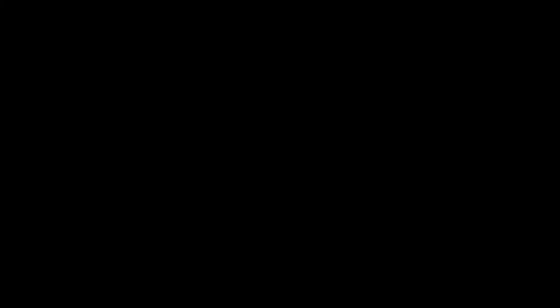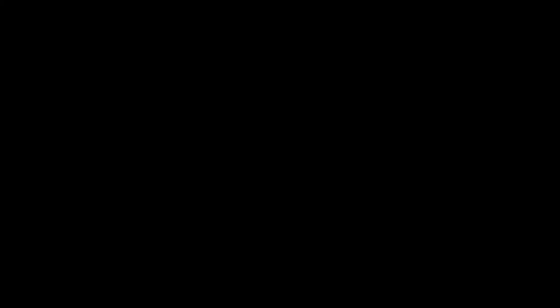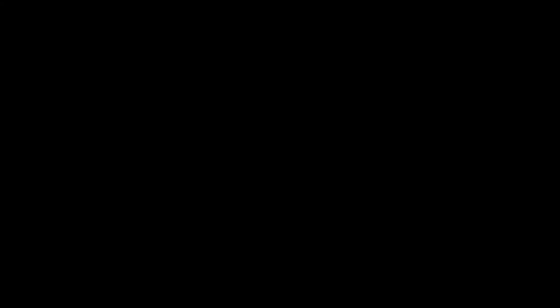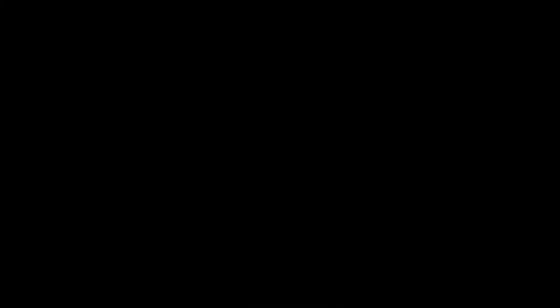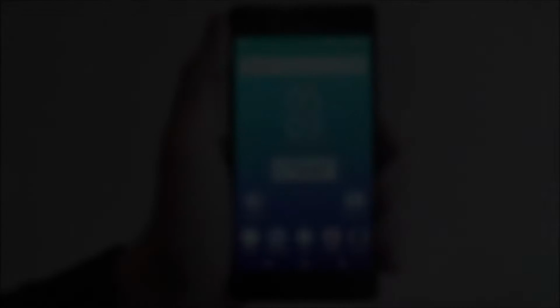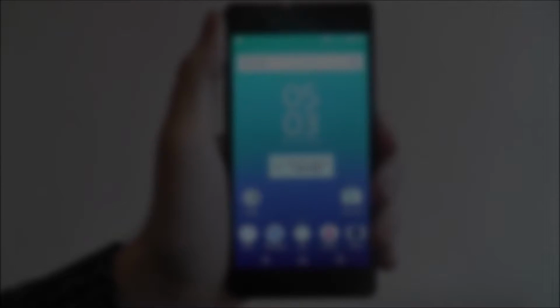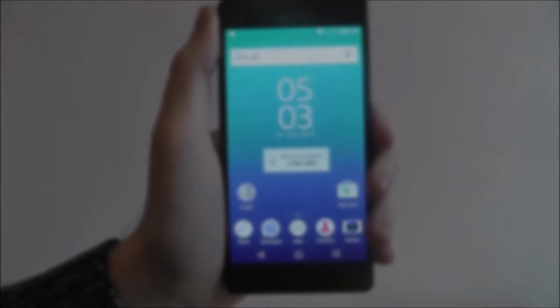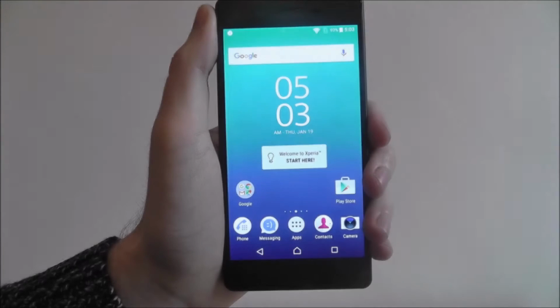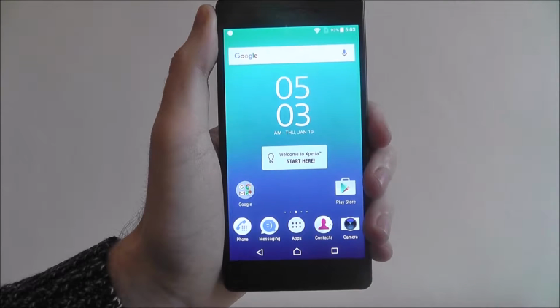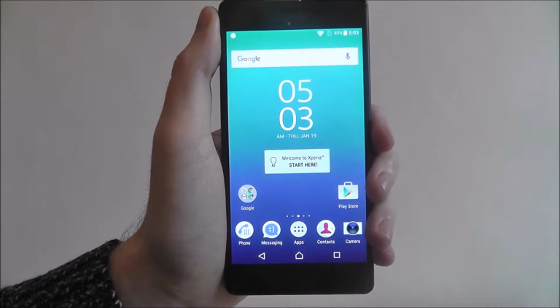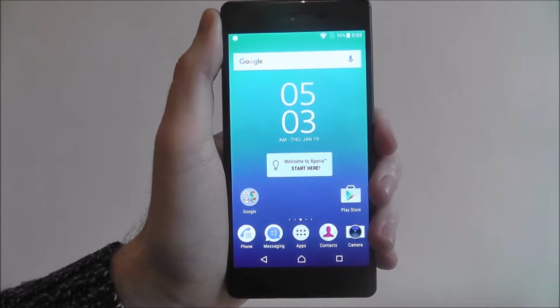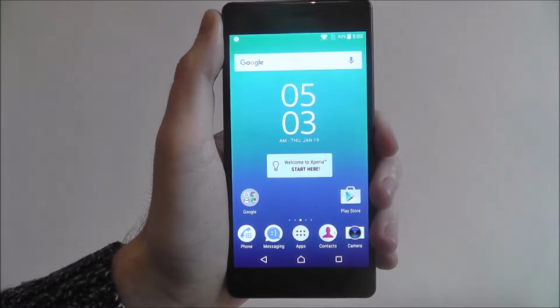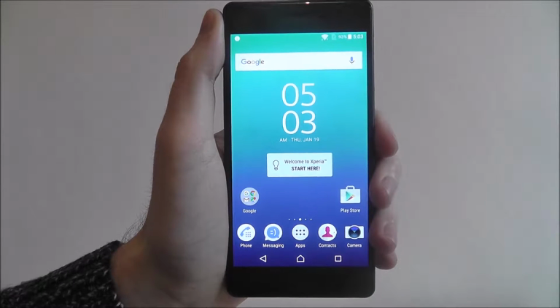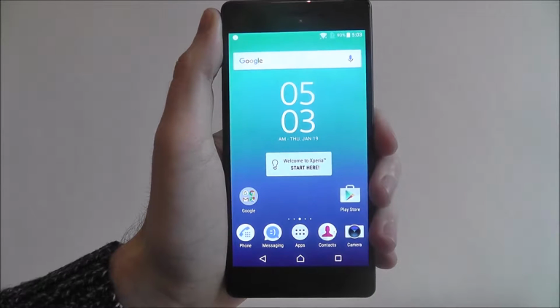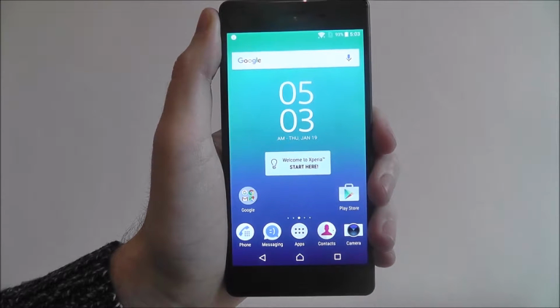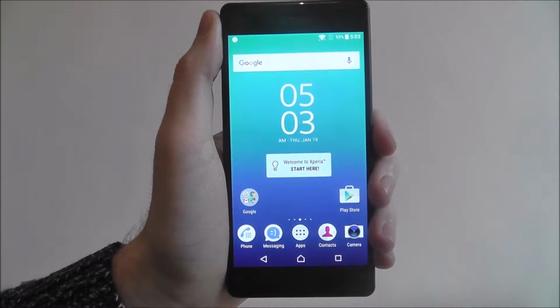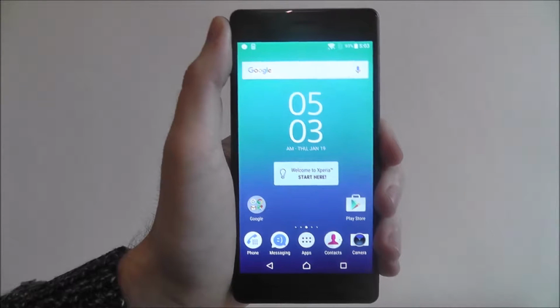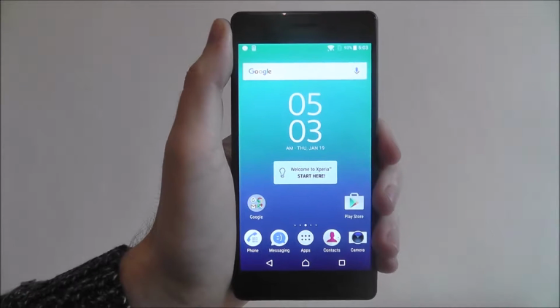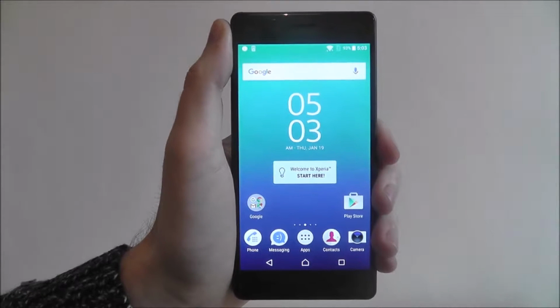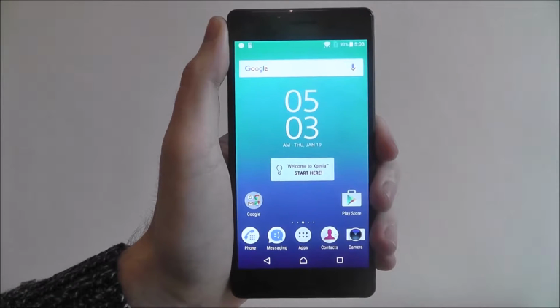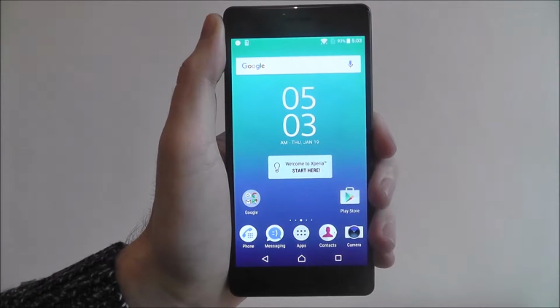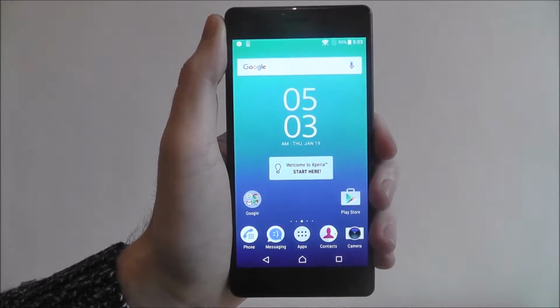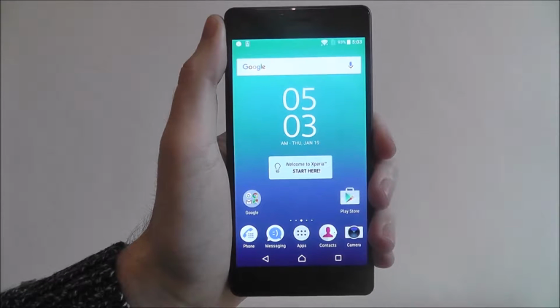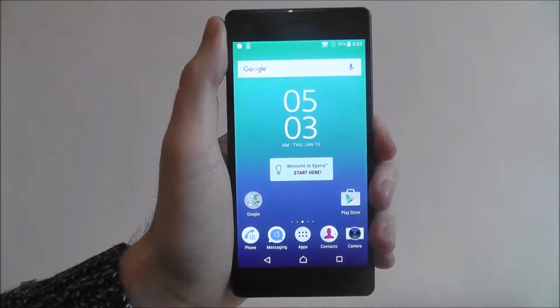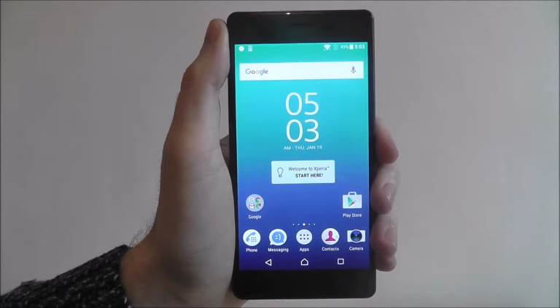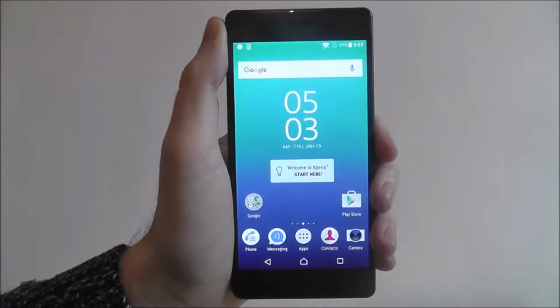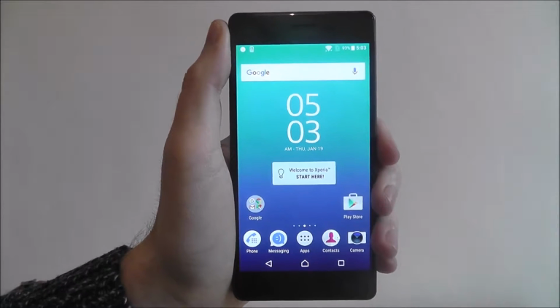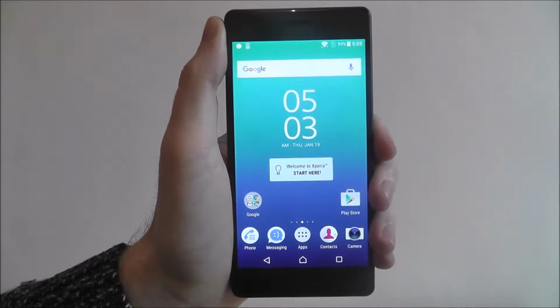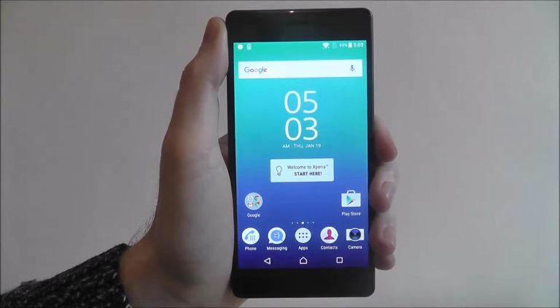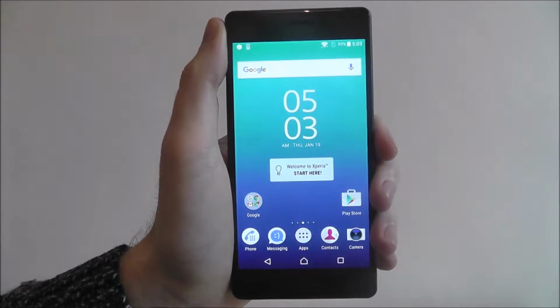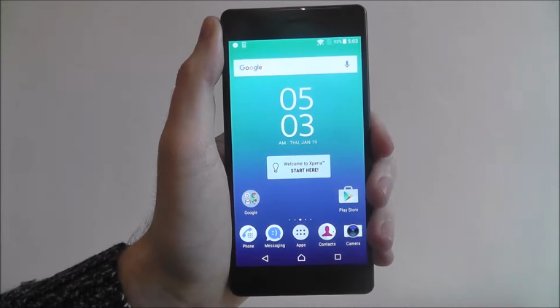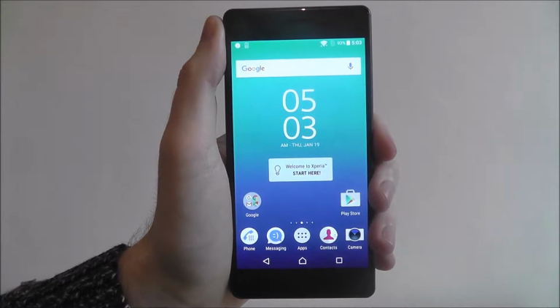Hi guys, in this tutorial I'll be showing you how to enable smart call handling on the Sony Xperia X.